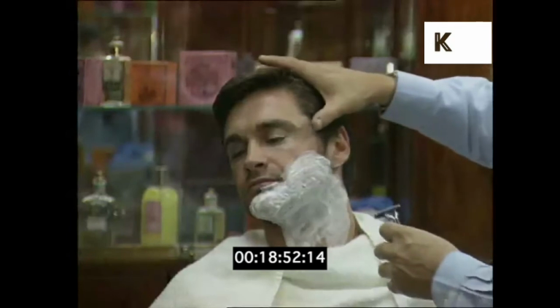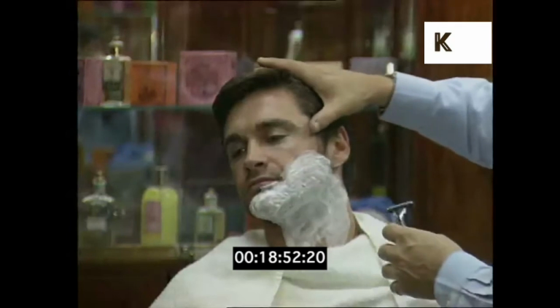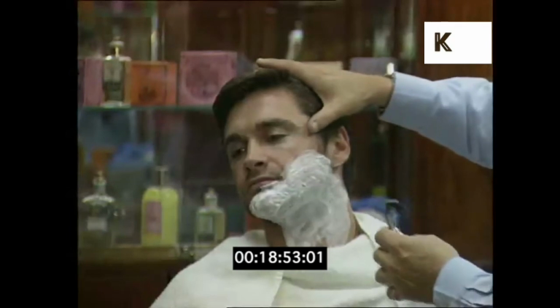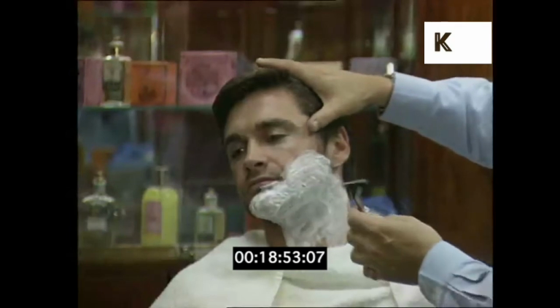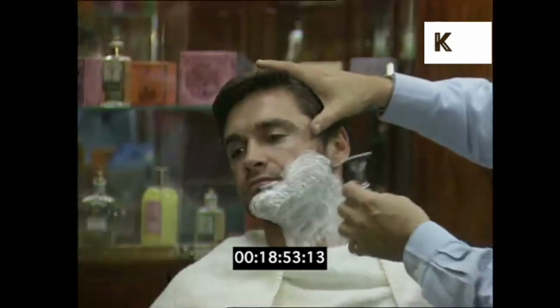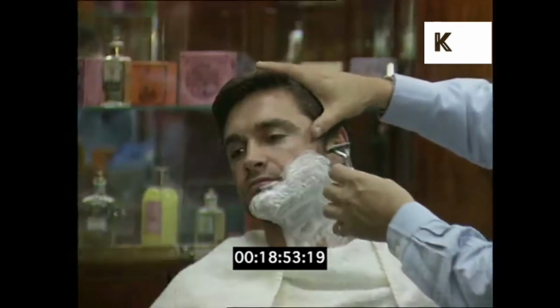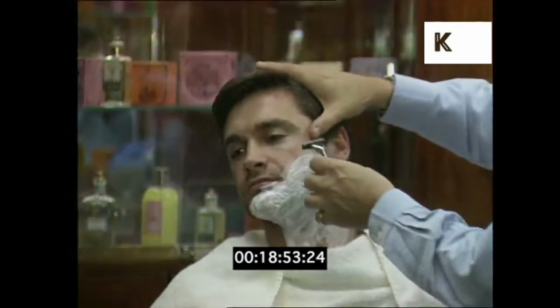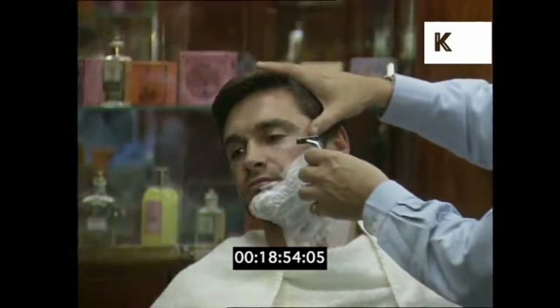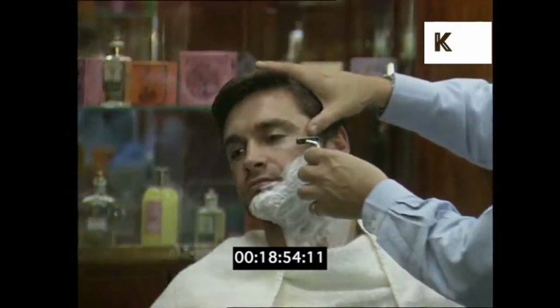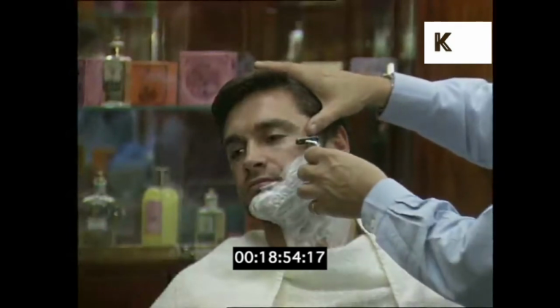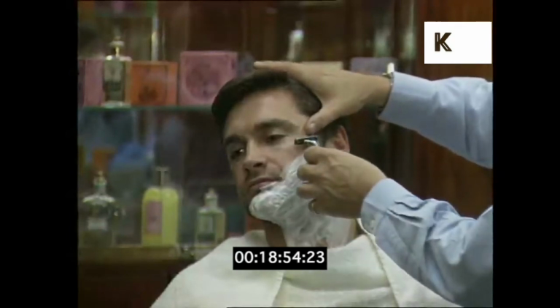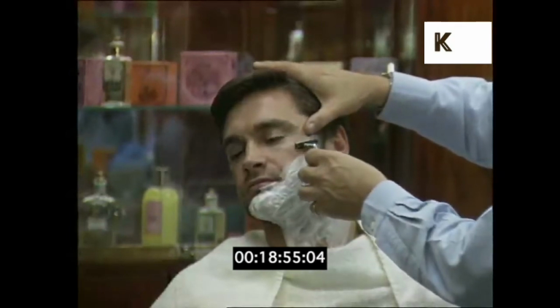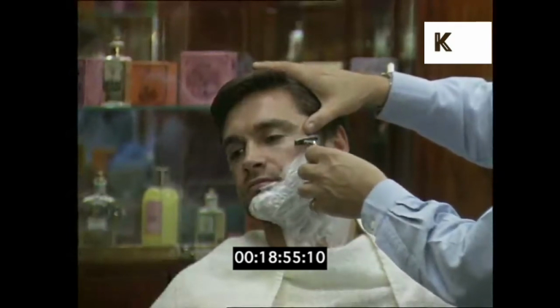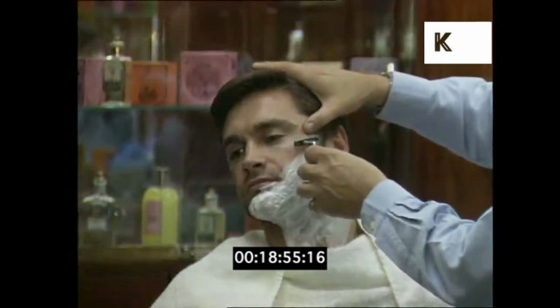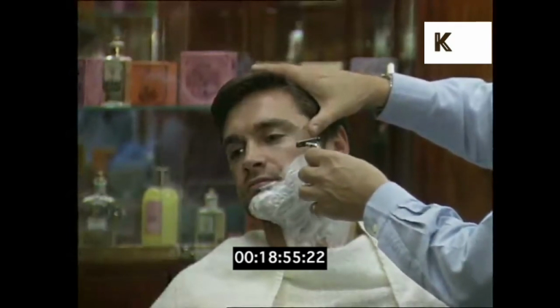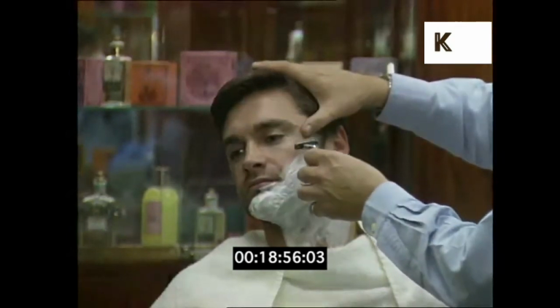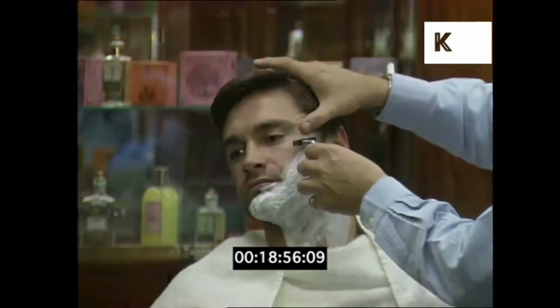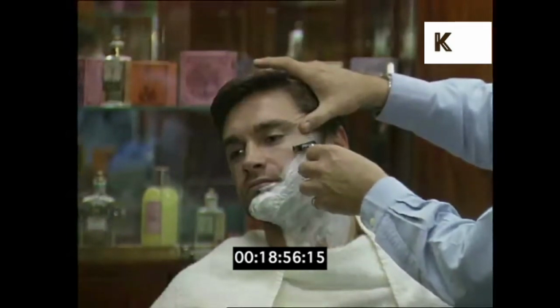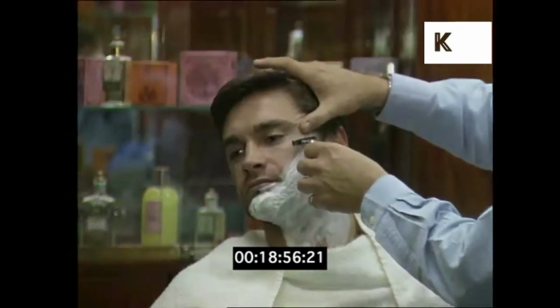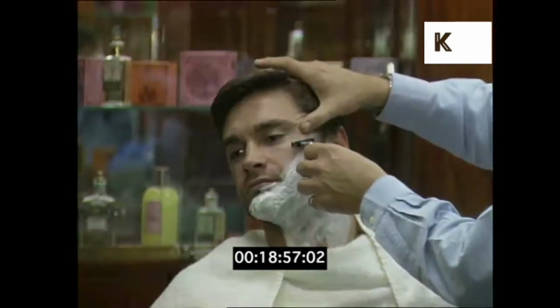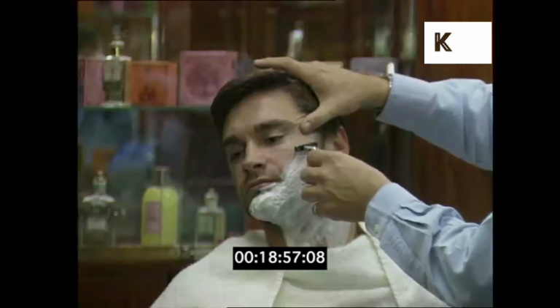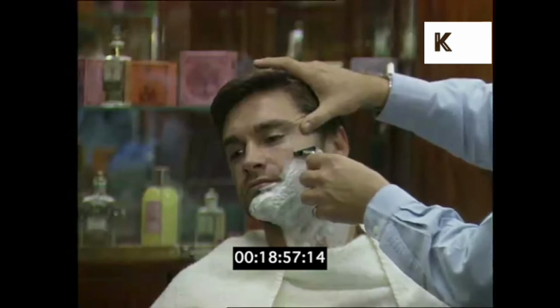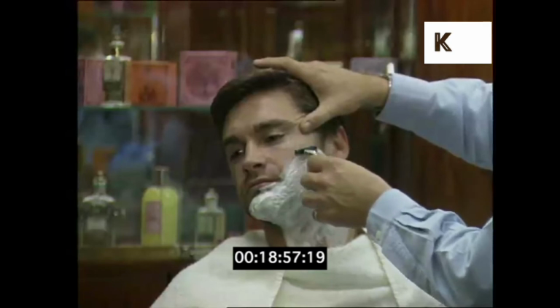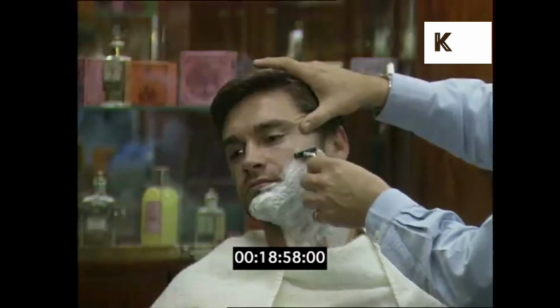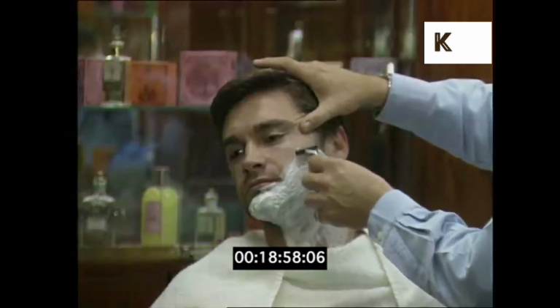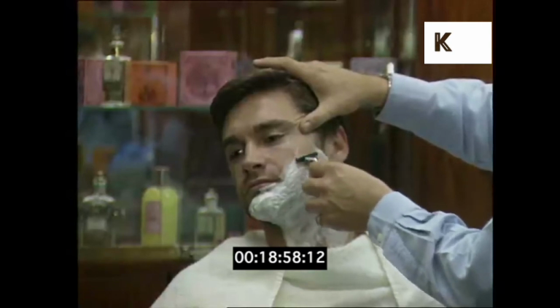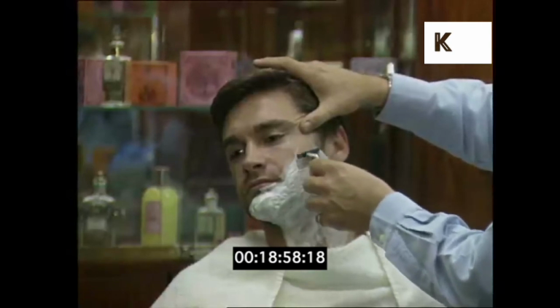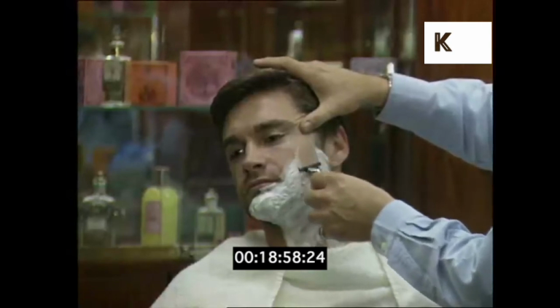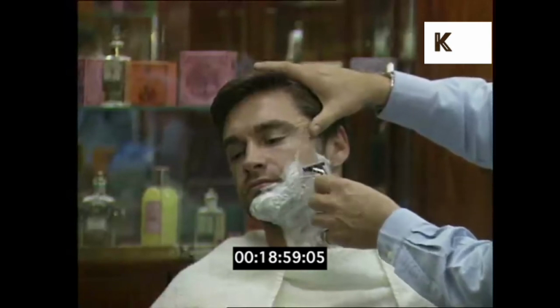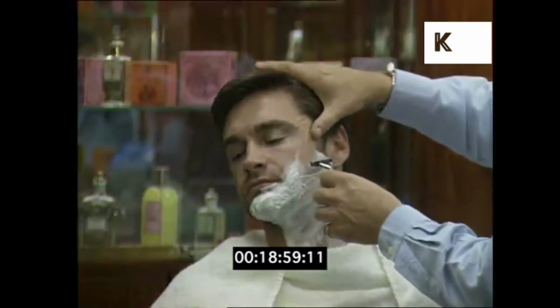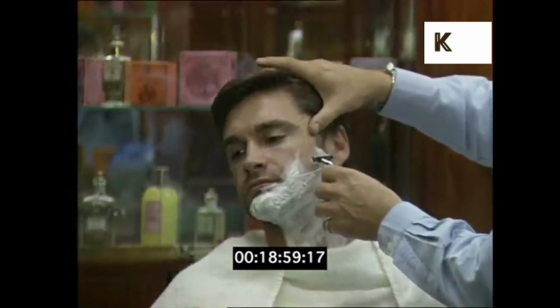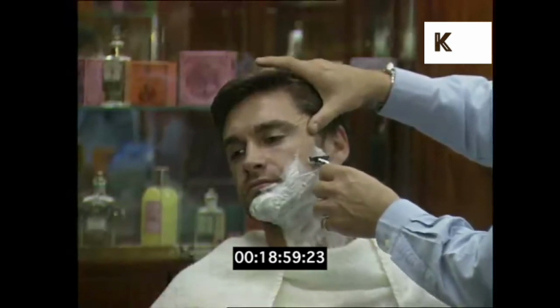One of the things to remember is always go with the lie of the beard. Never go against — that's point number three.